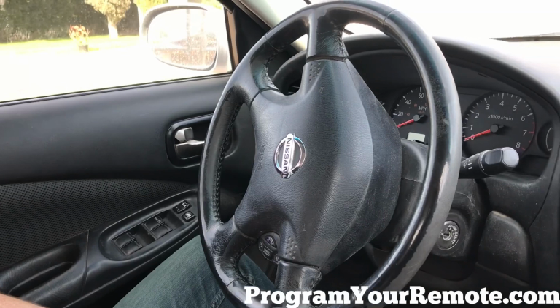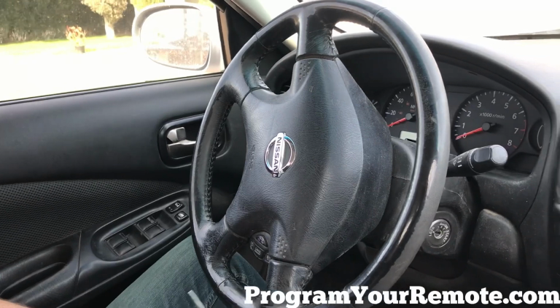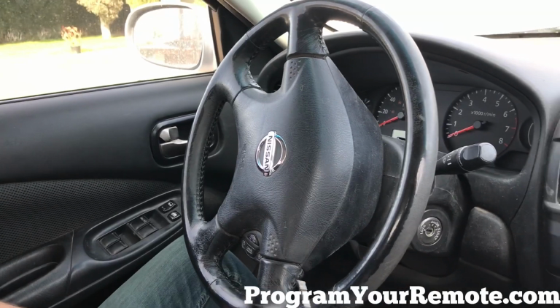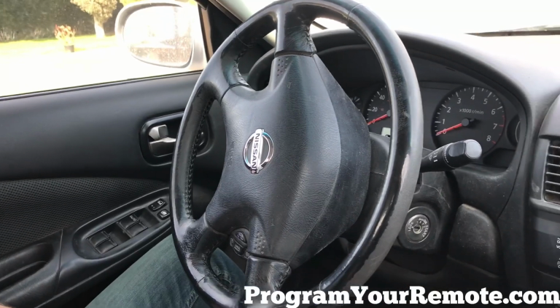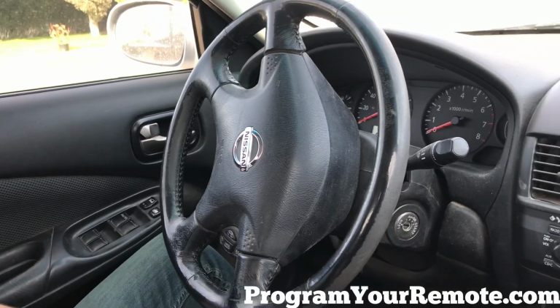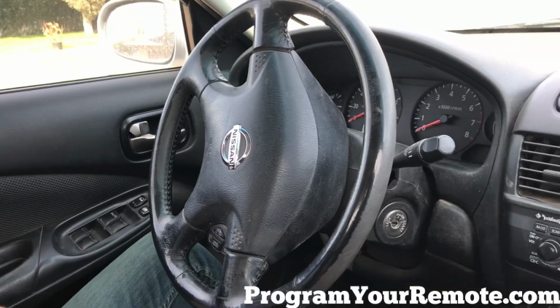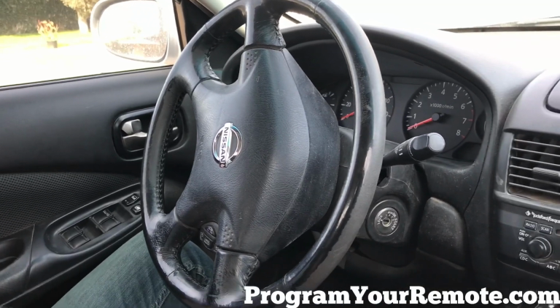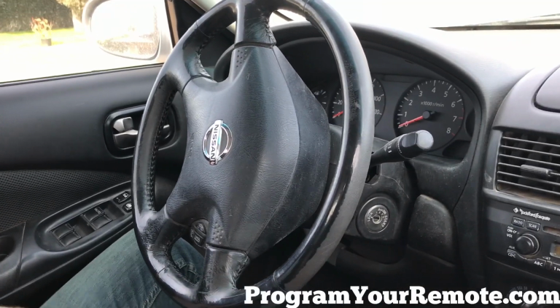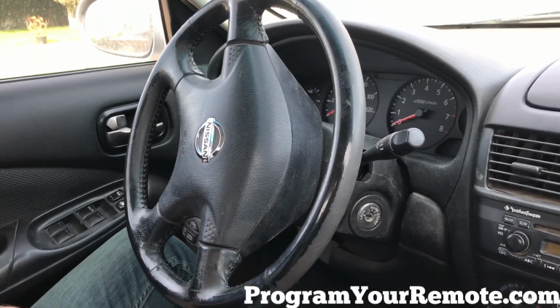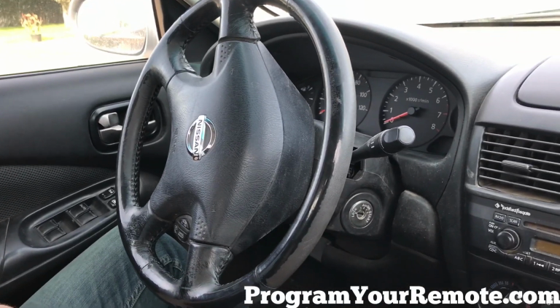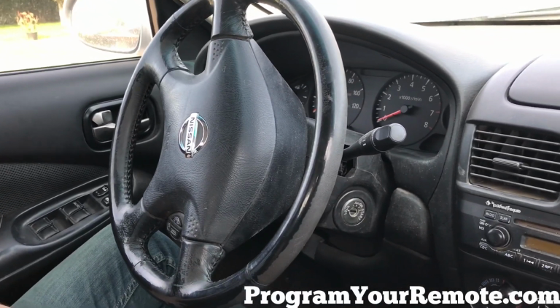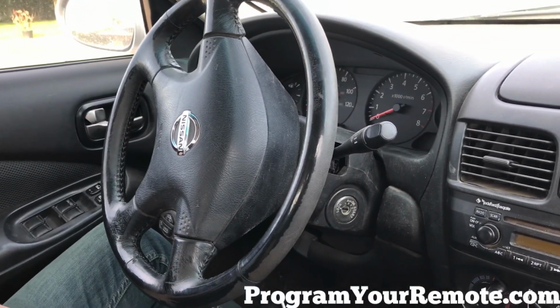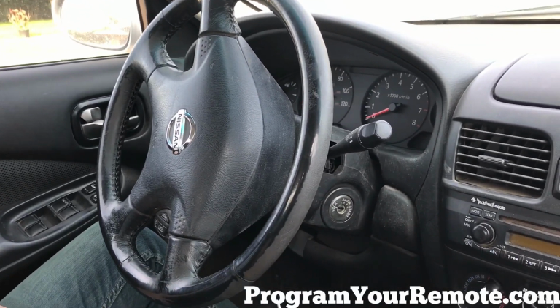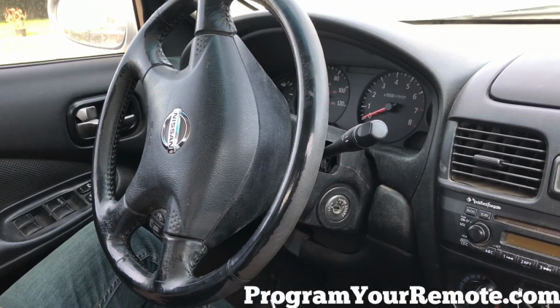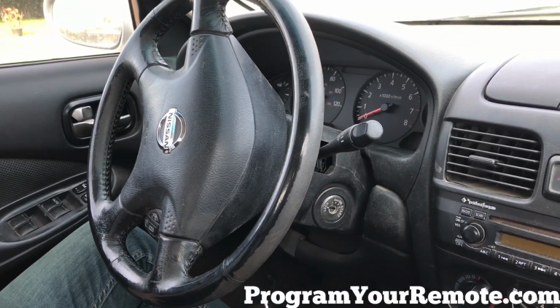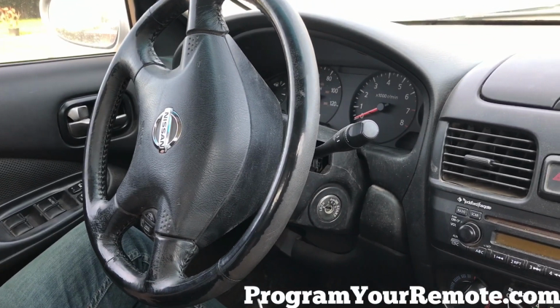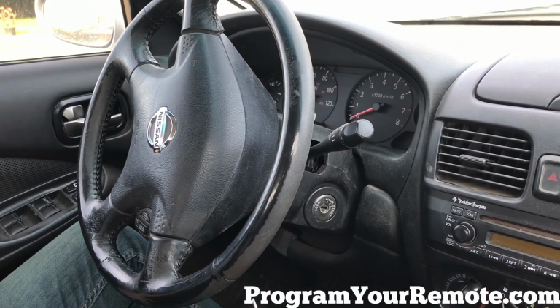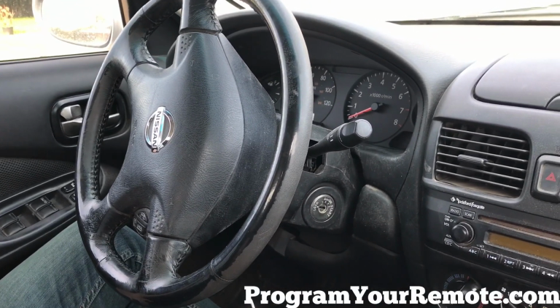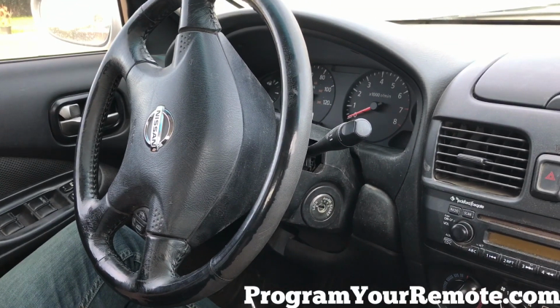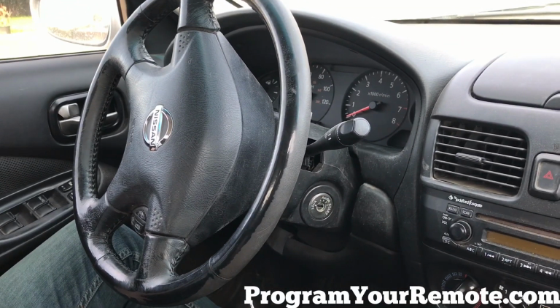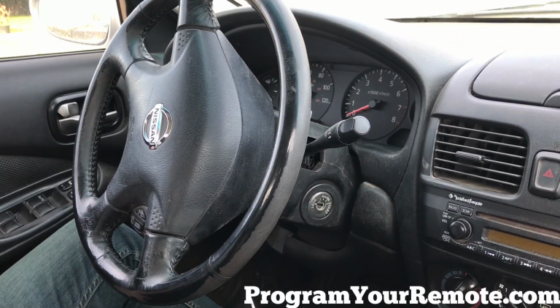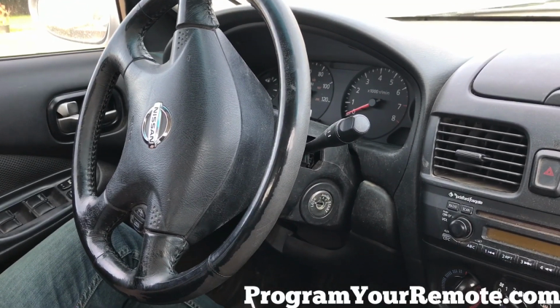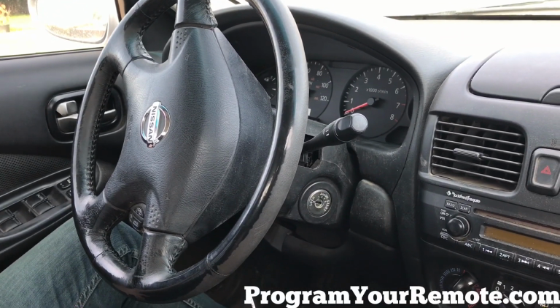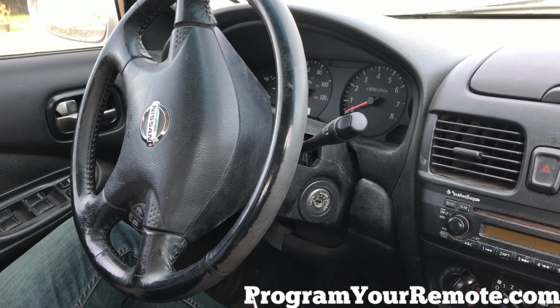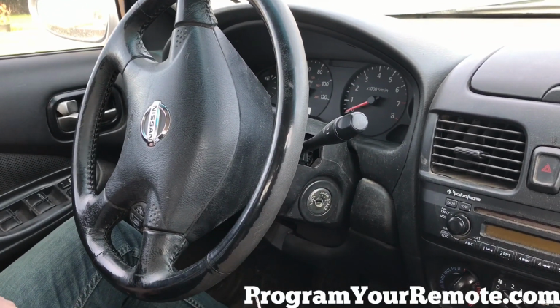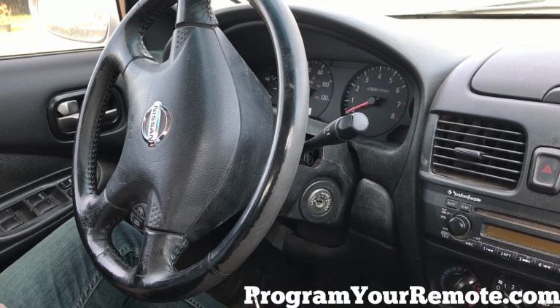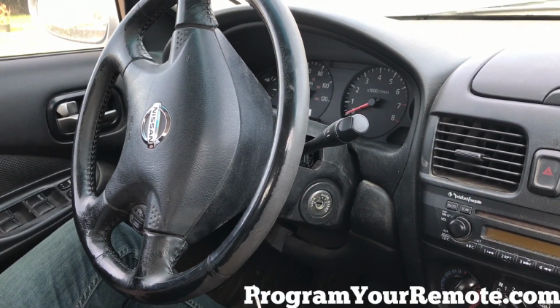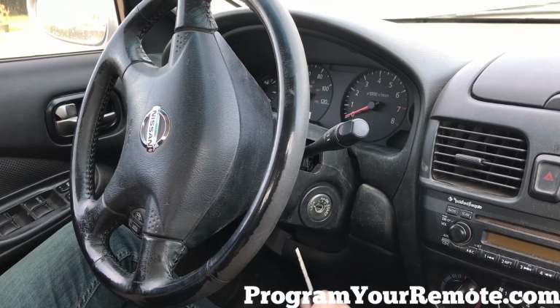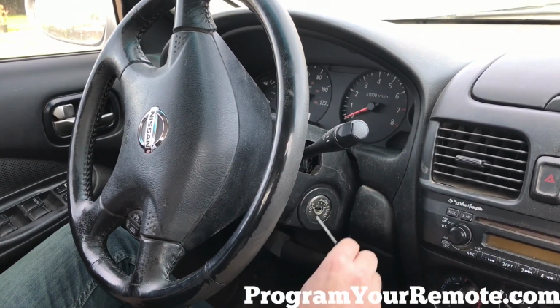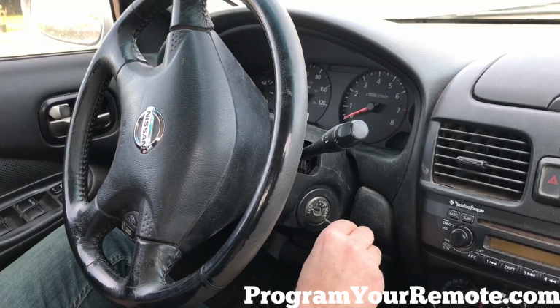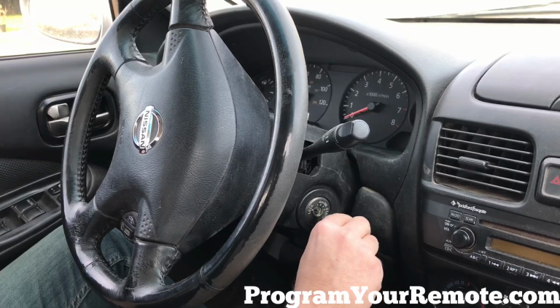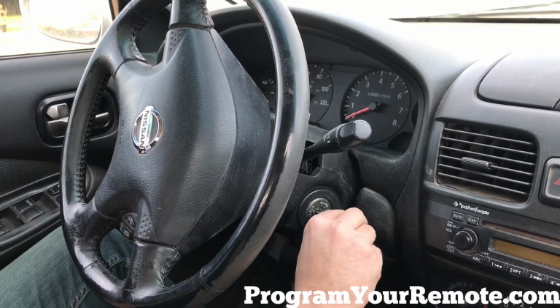Now we're gonna take the key and go in and out of the ignition at least six times until the hazard lights flash.